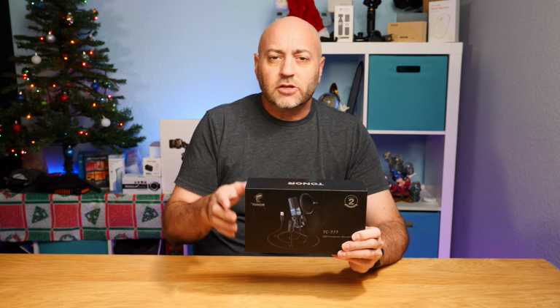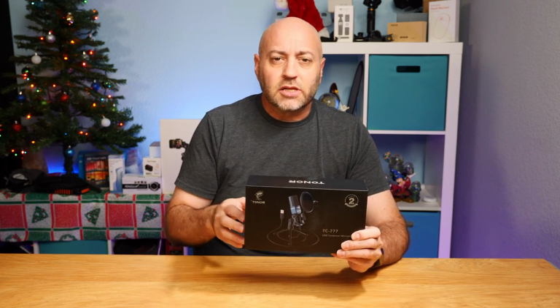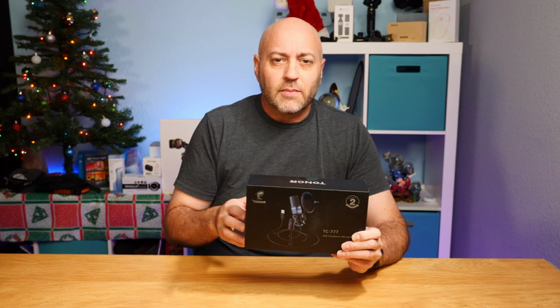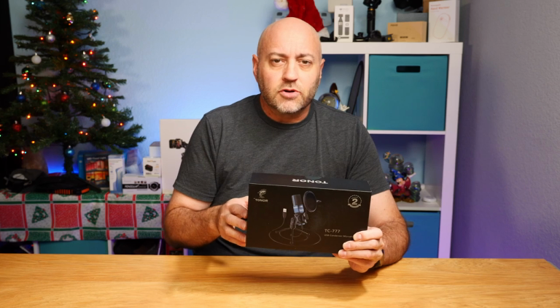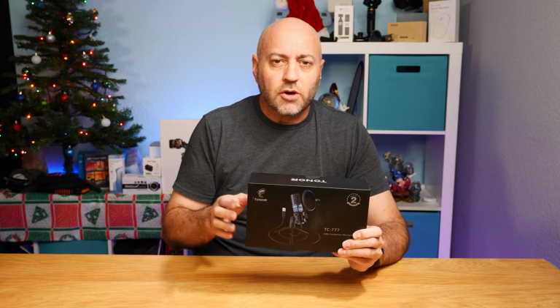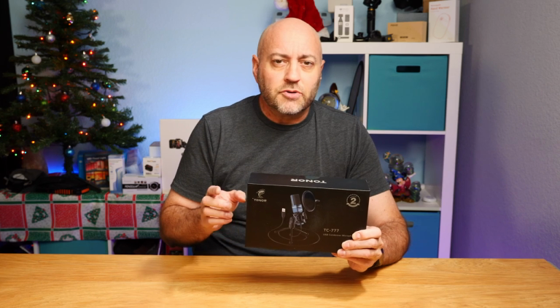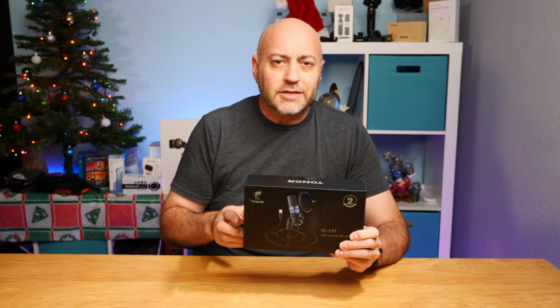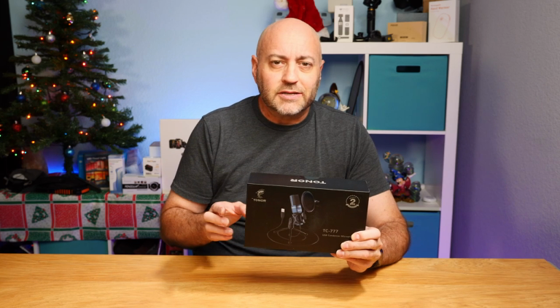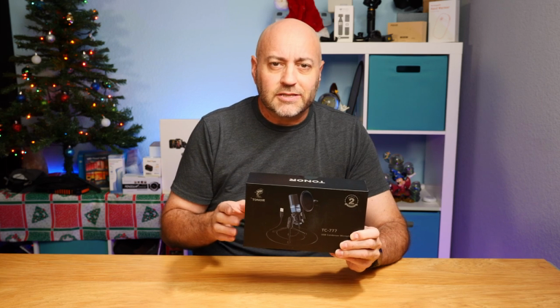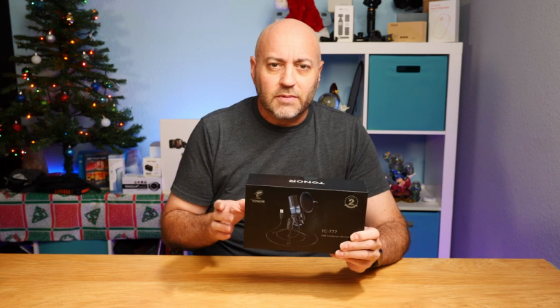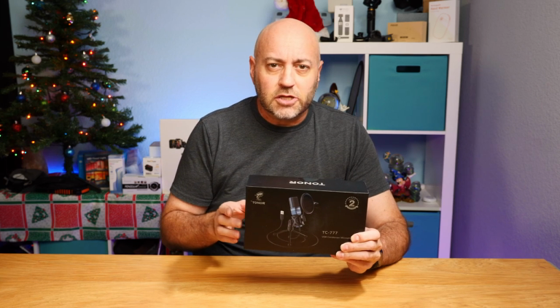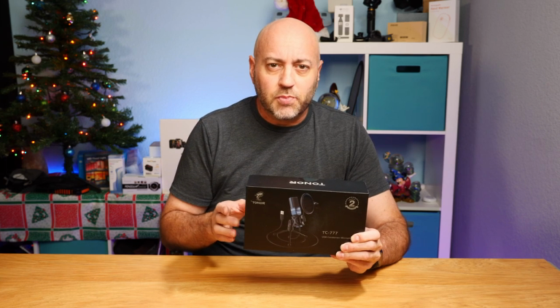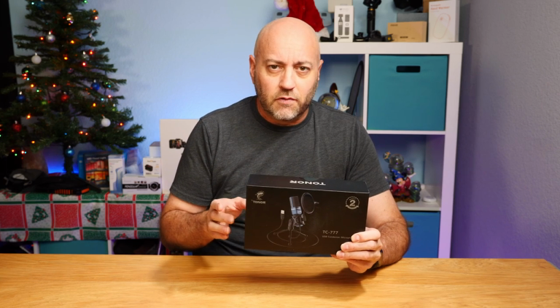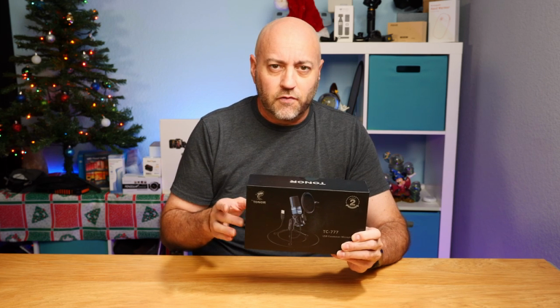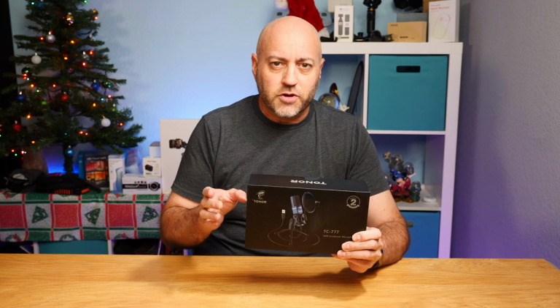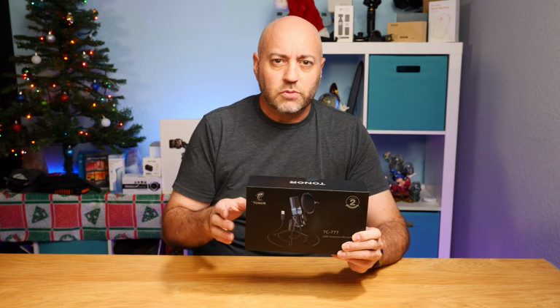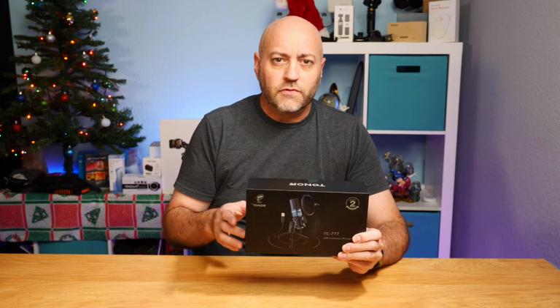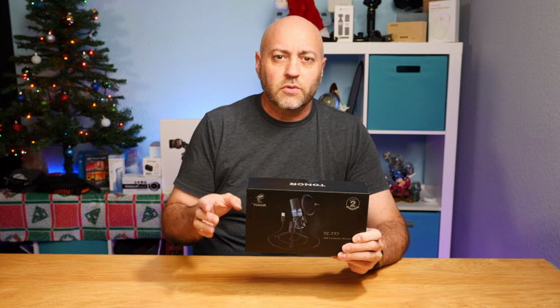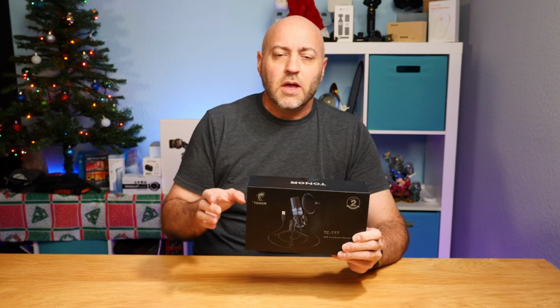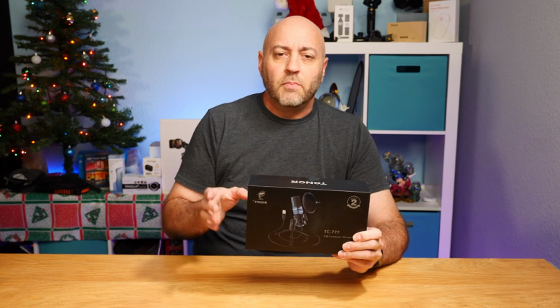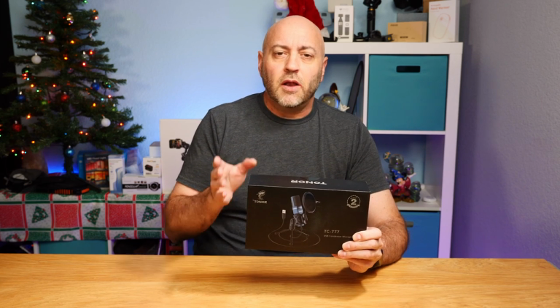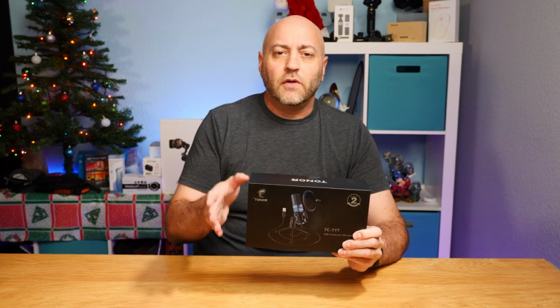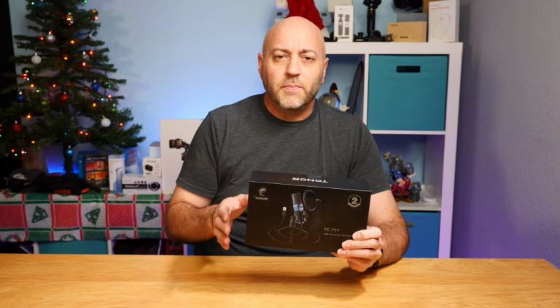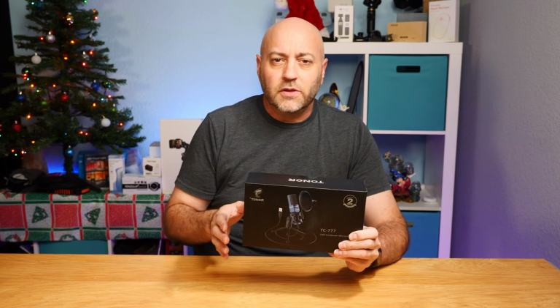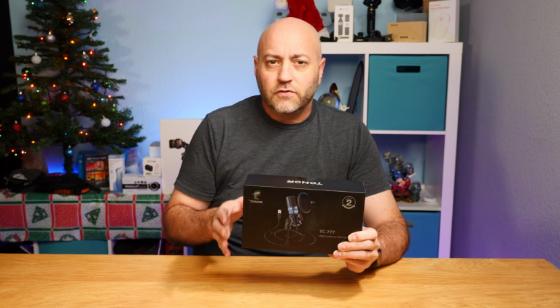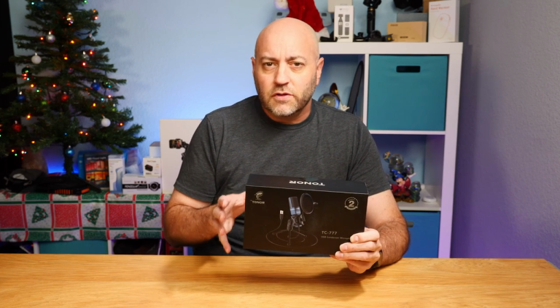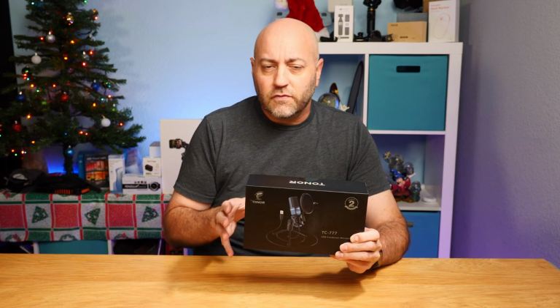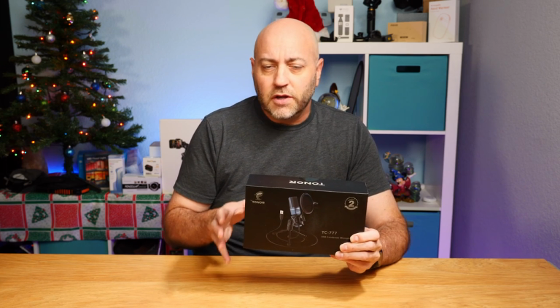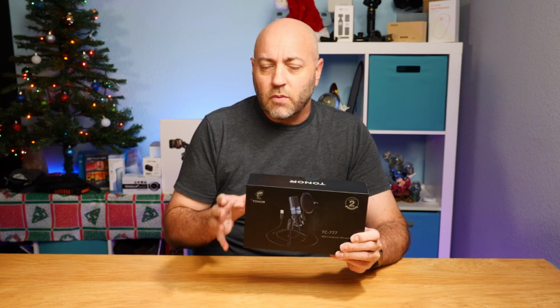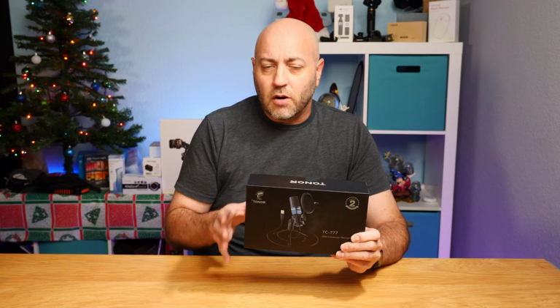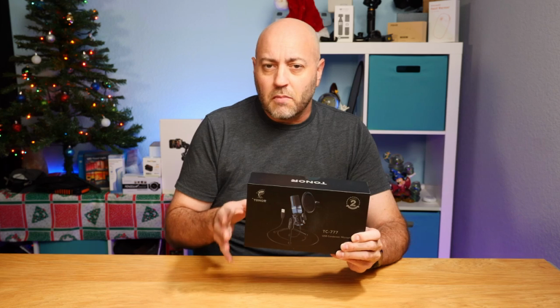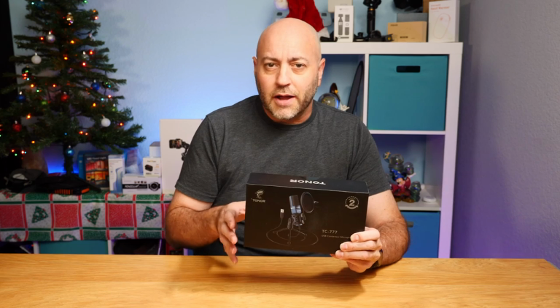Disclaimer: Toner did send me this product for free to review, but all the opinions in this video are mine.